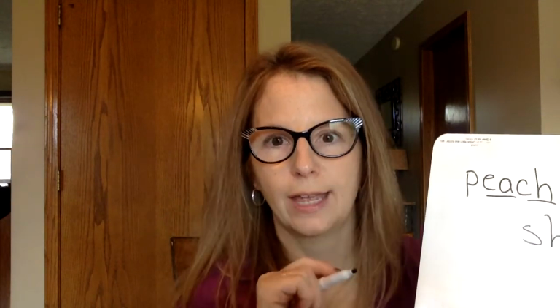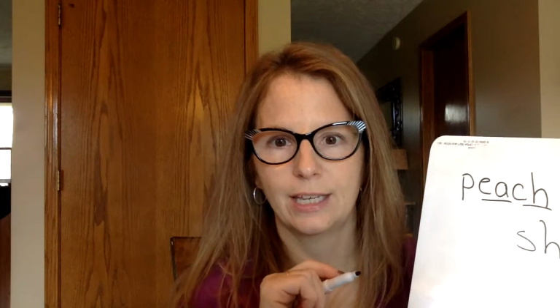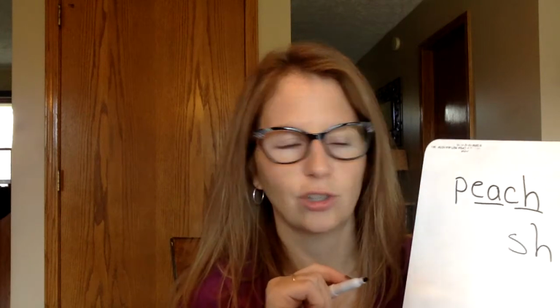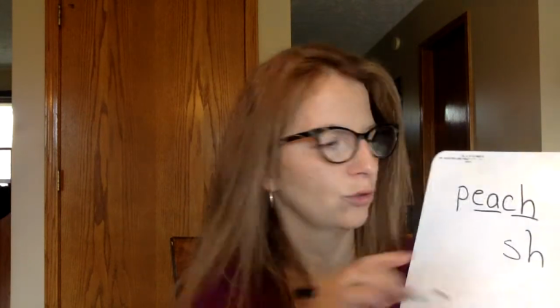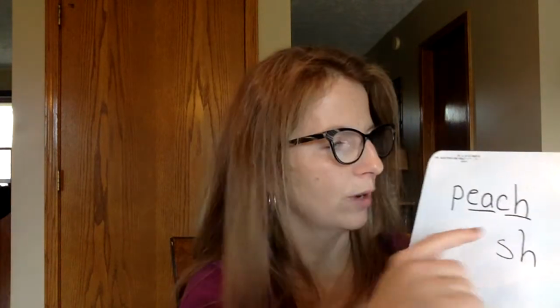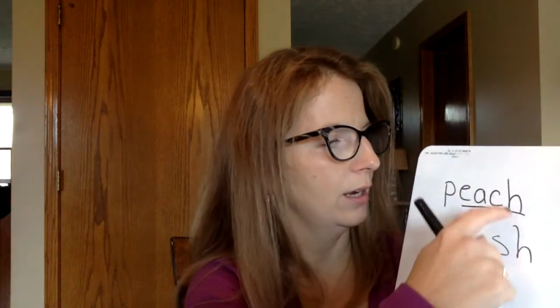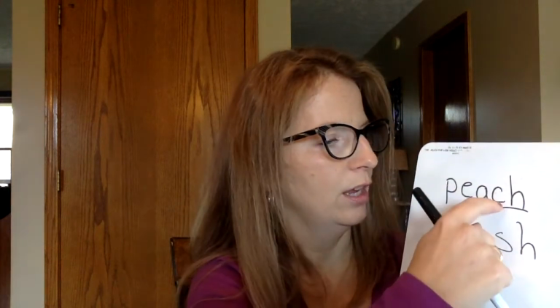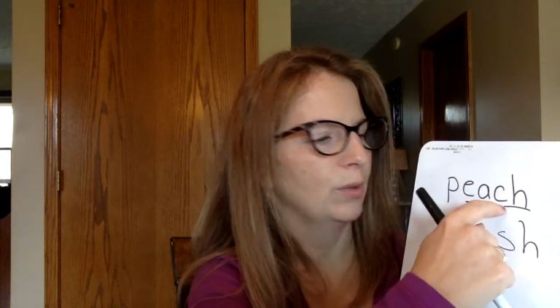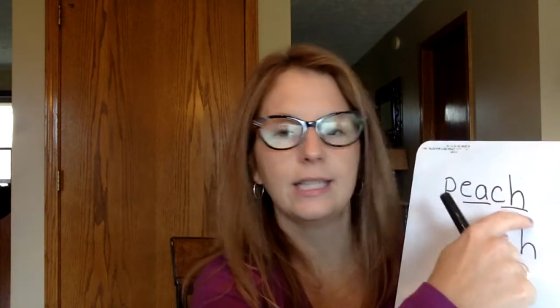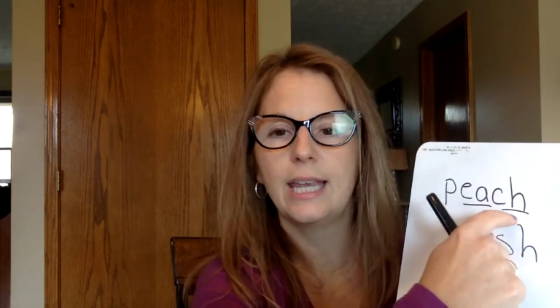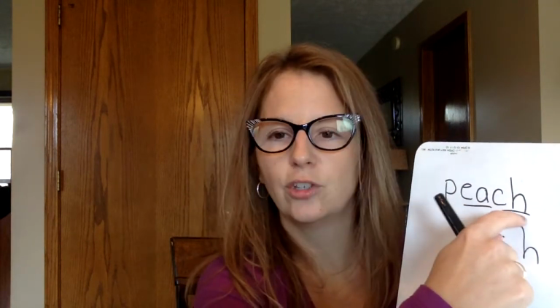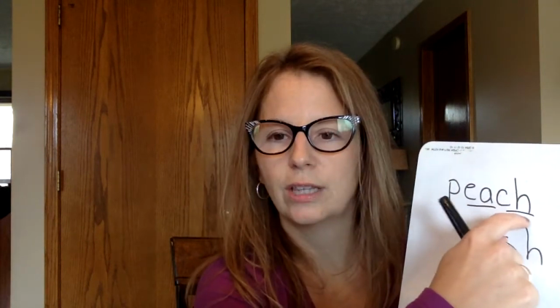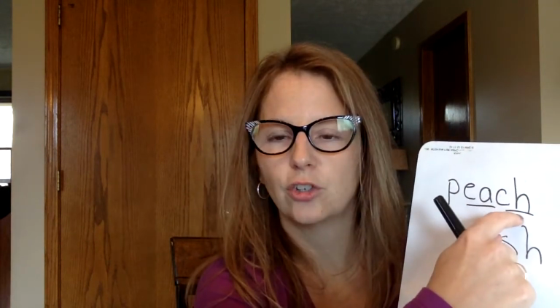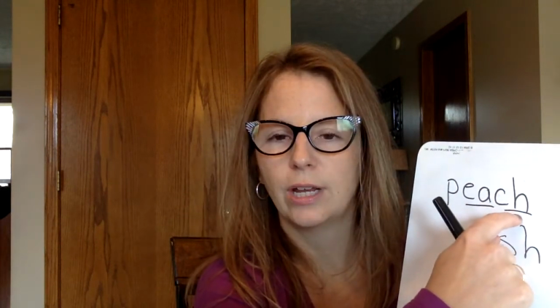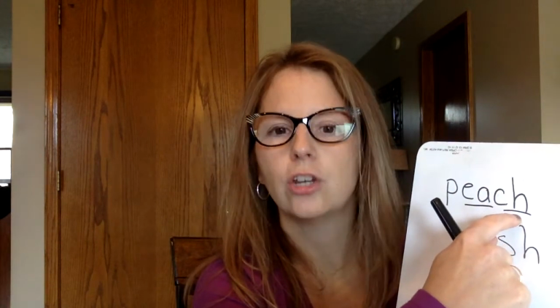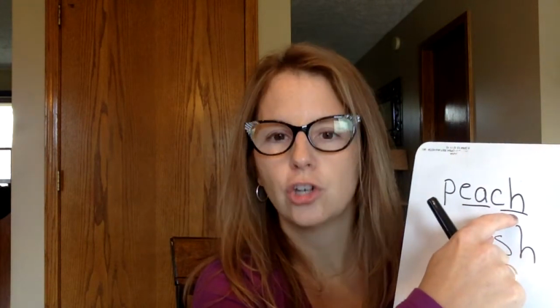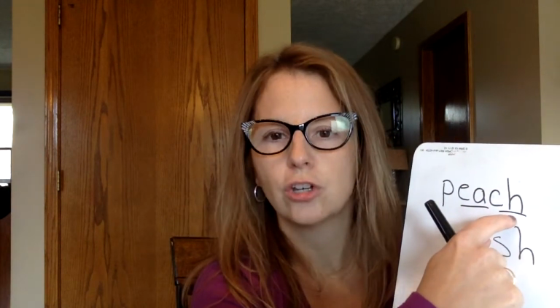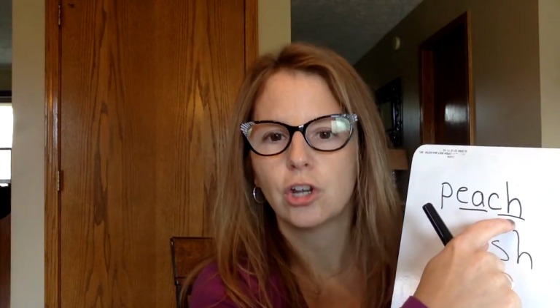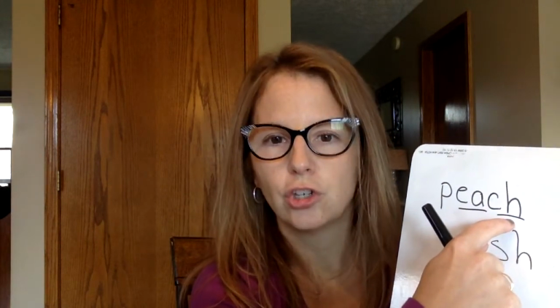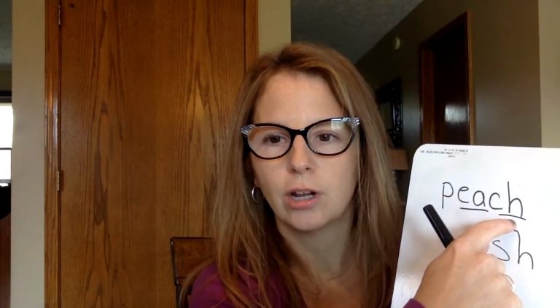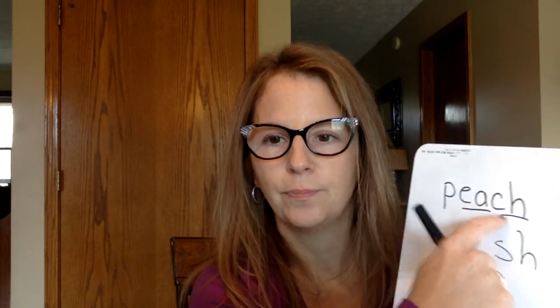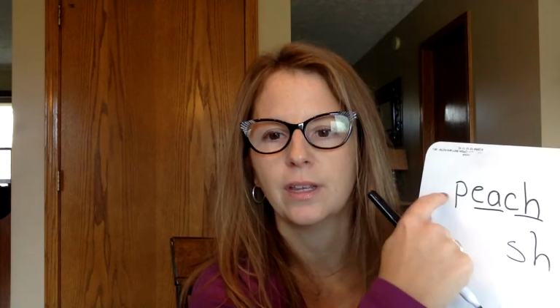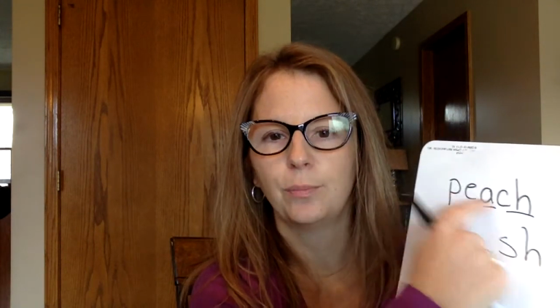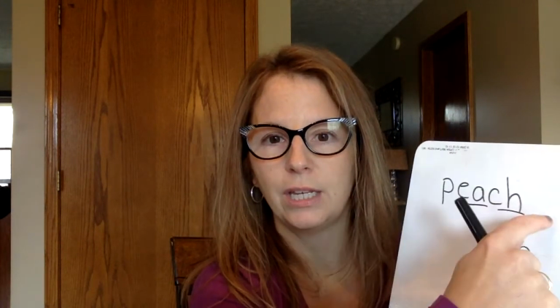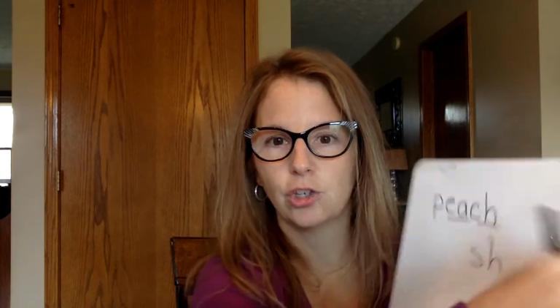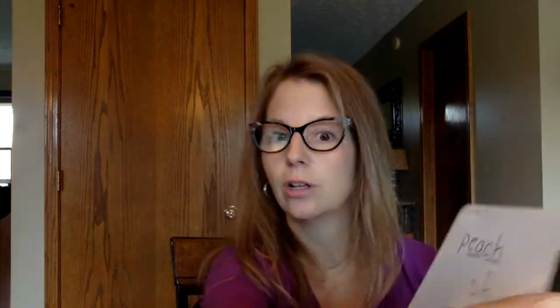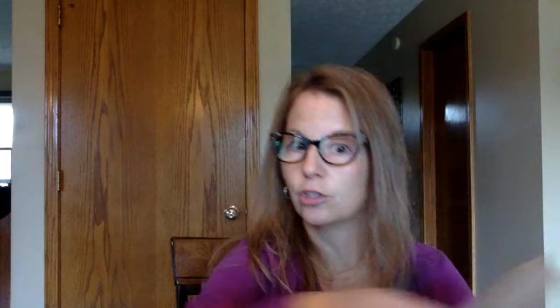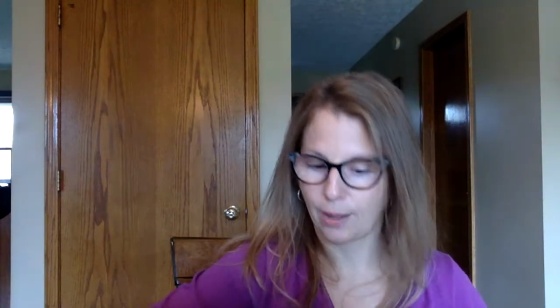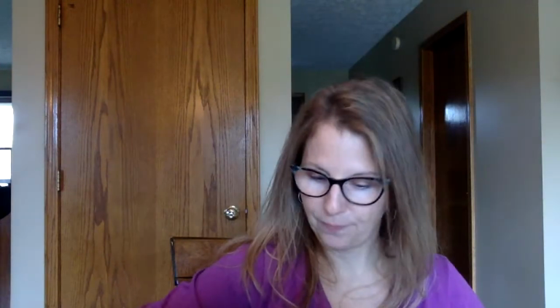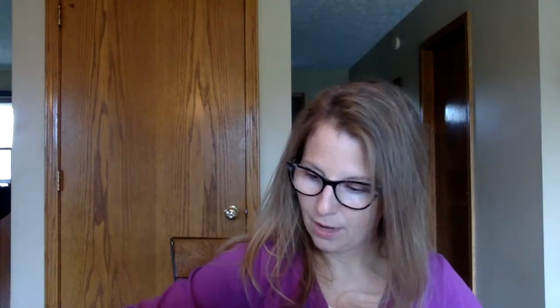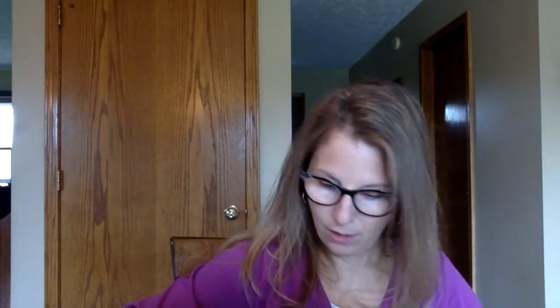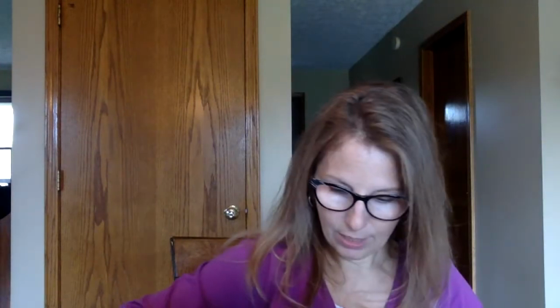Just as a reminder: what does S-H say? Sometimes we confuse the two. S-H says SH. But C-H is like that train — CH, CH, CH. Peach. Good job.